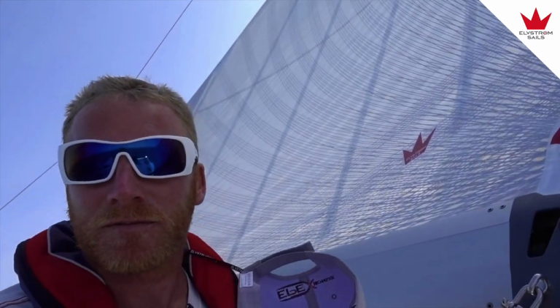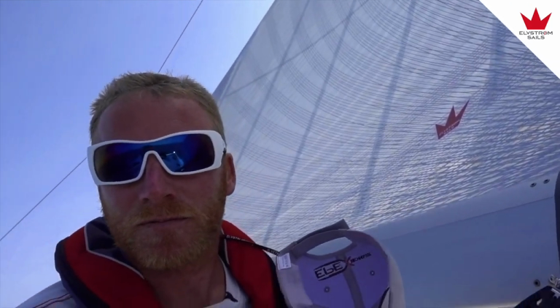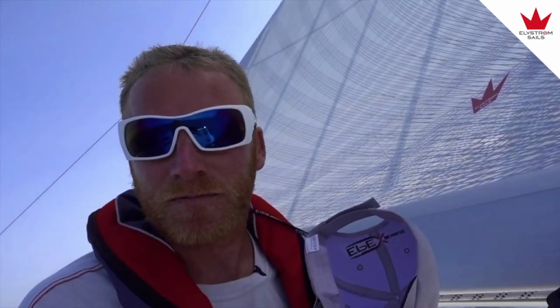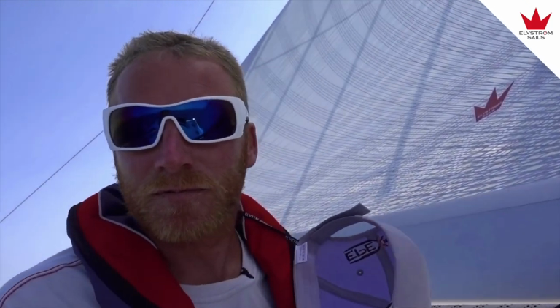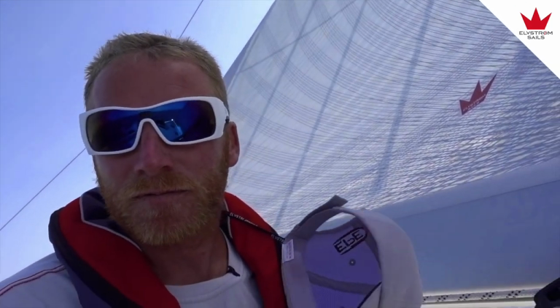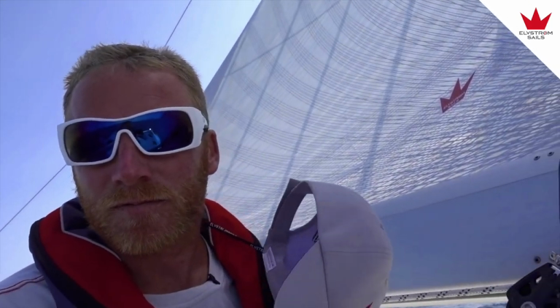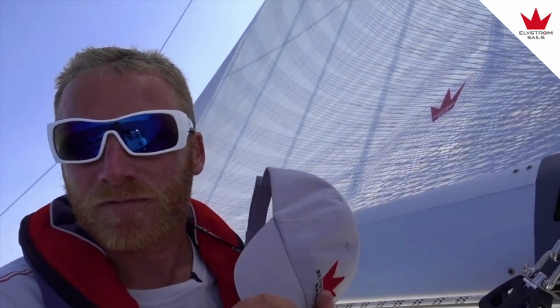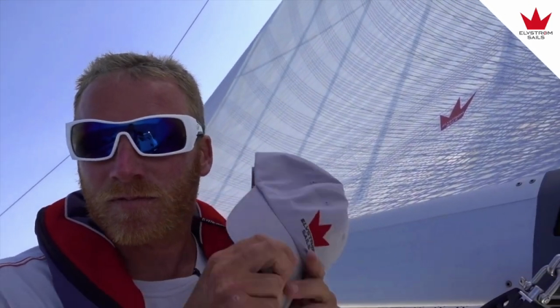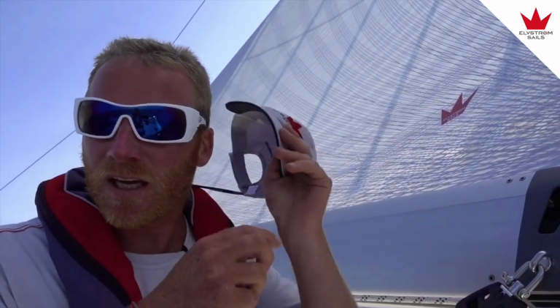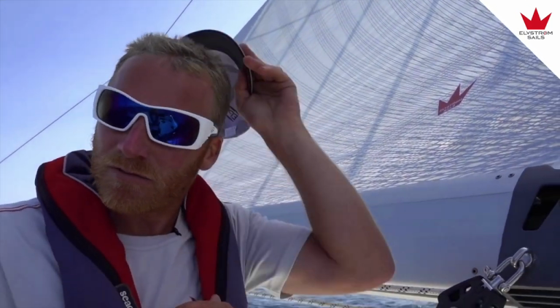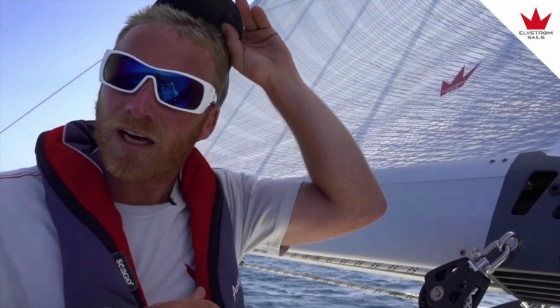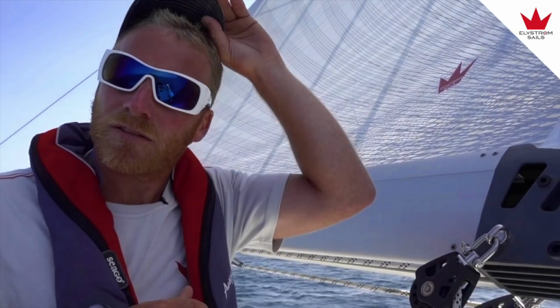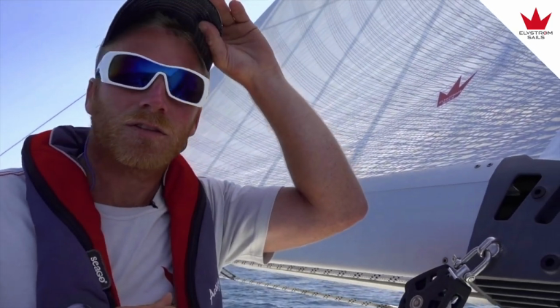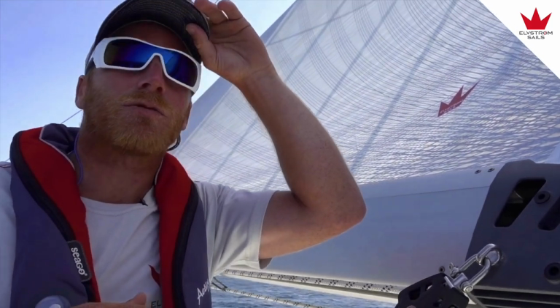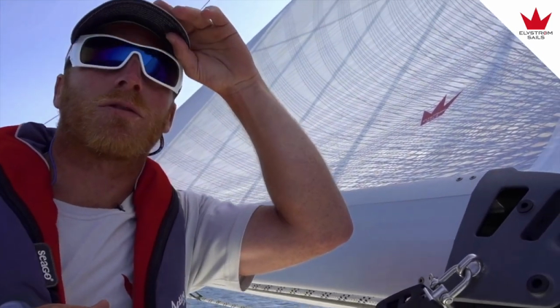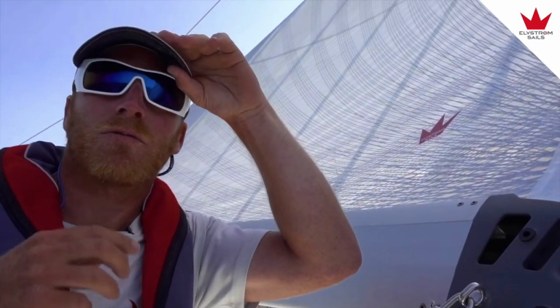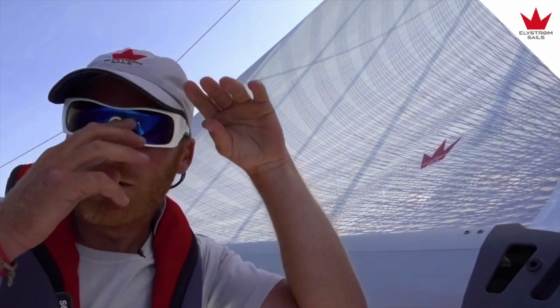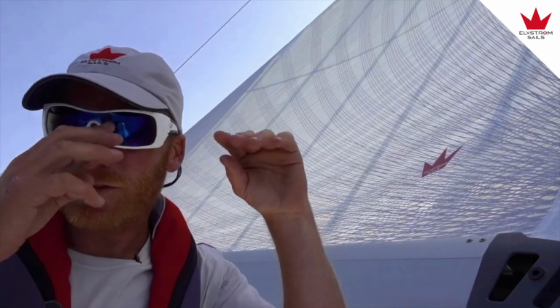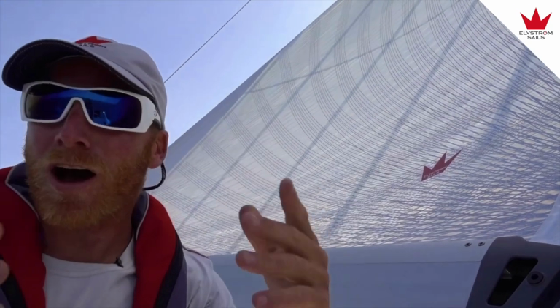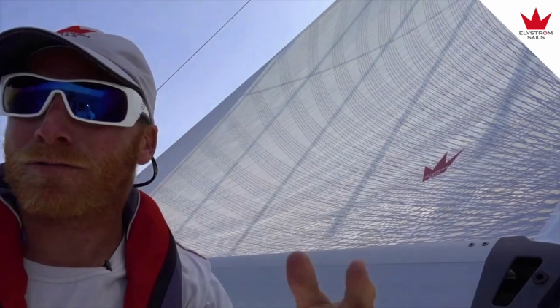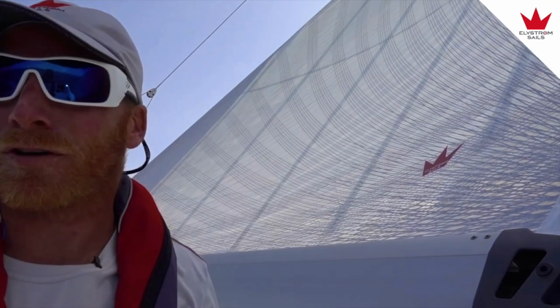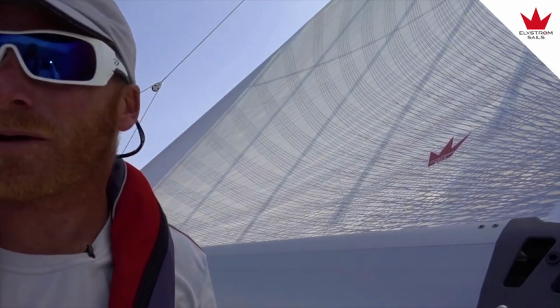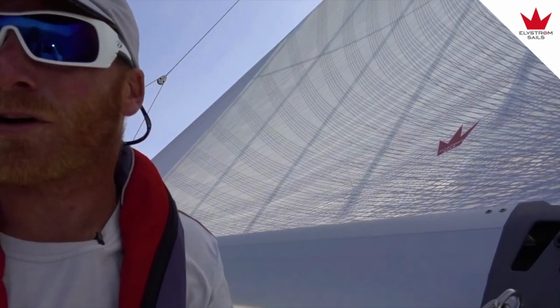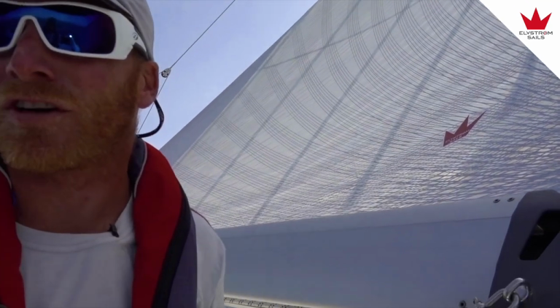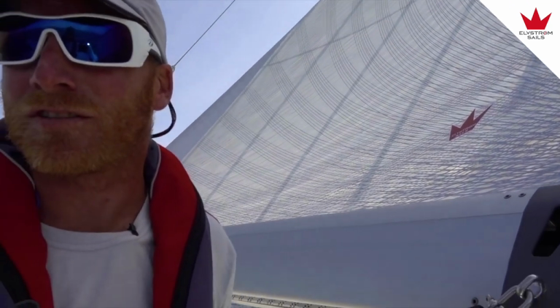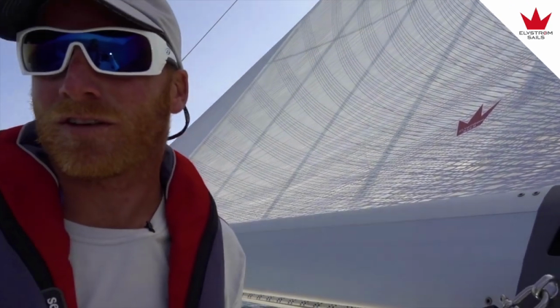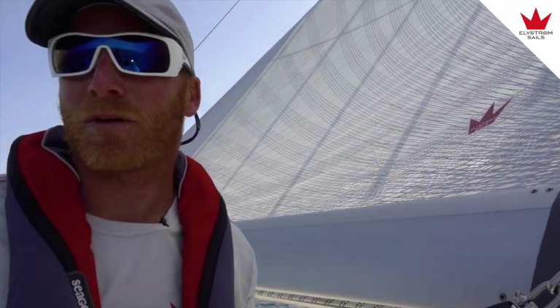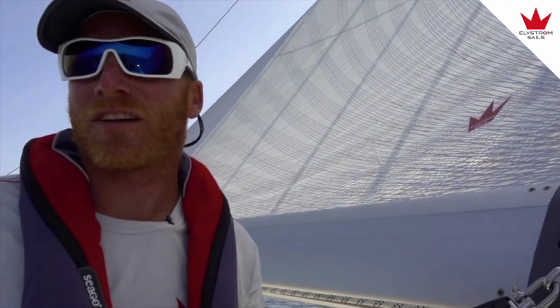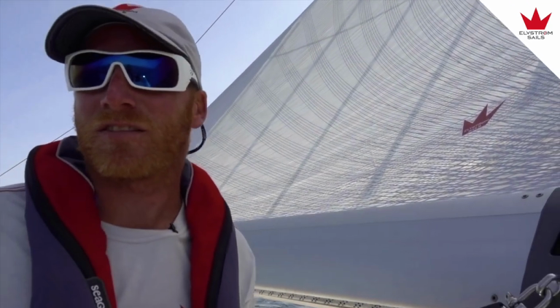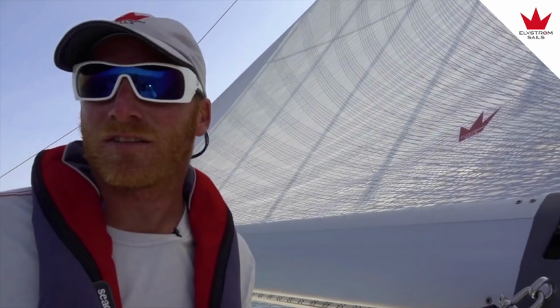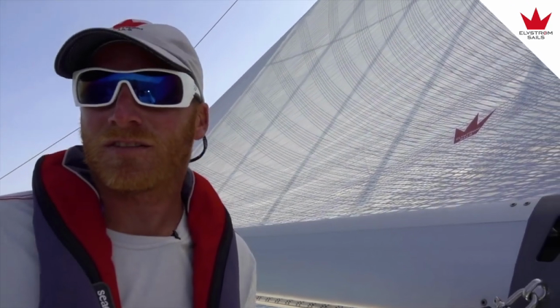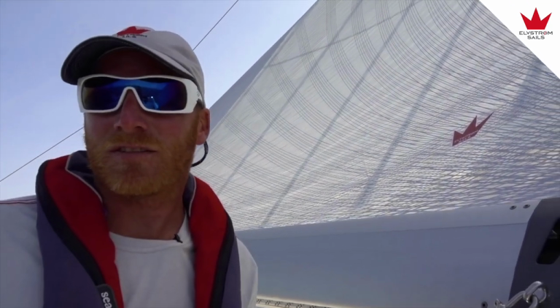So we could just take up a little bit more on the lowers and then we have a perfect setting here. Bring in a little on the lowers, you're saying? Yeah — just a half or maybe one turn on both sides. Perfect.